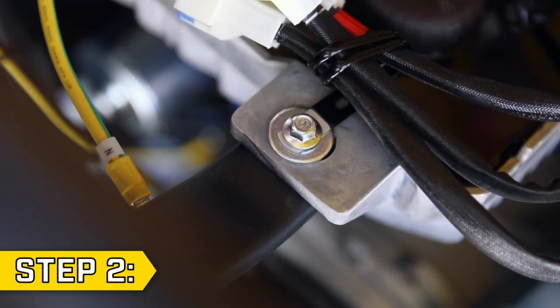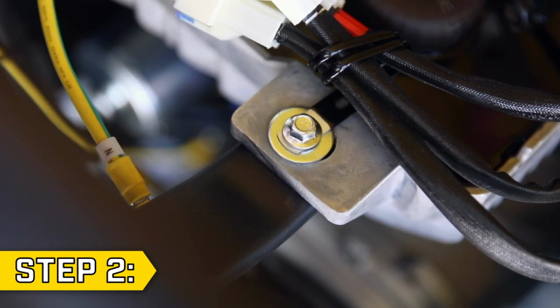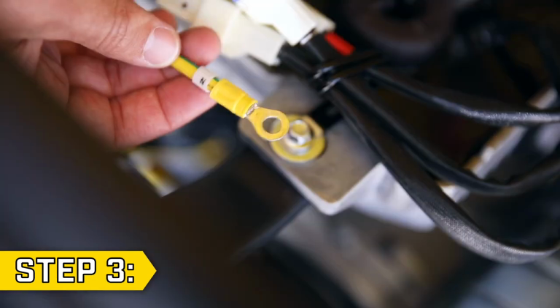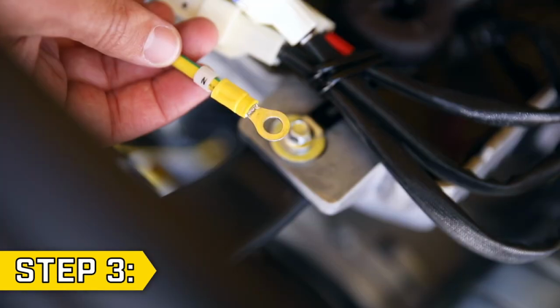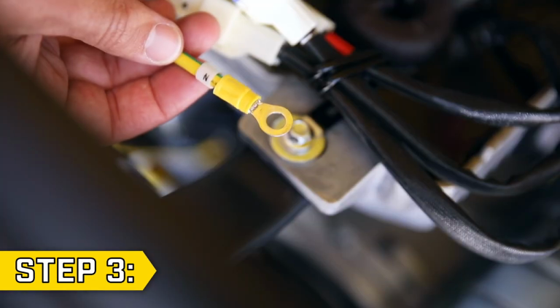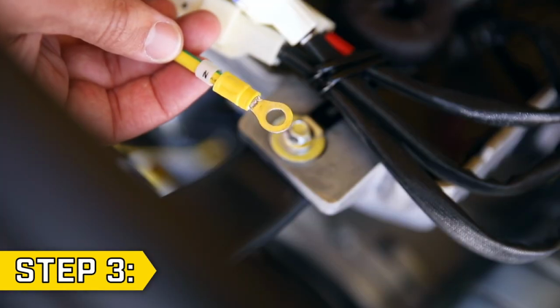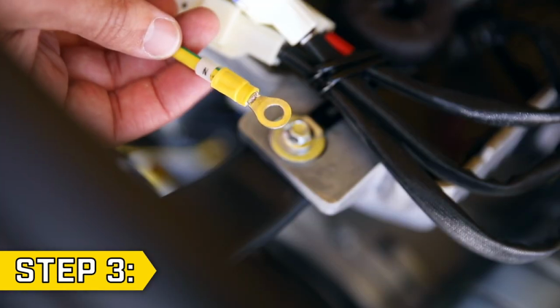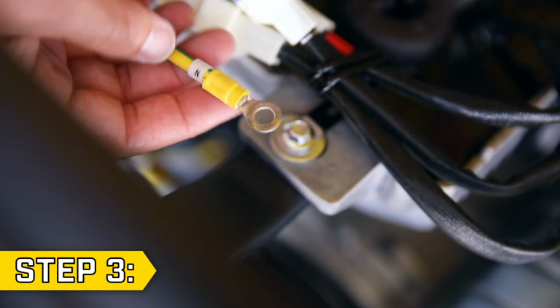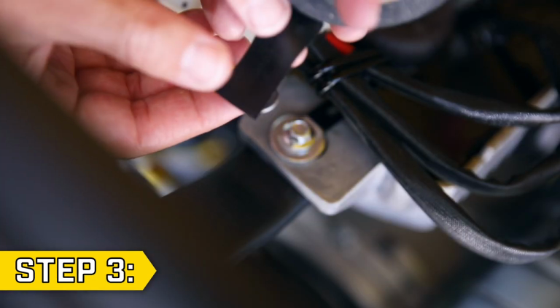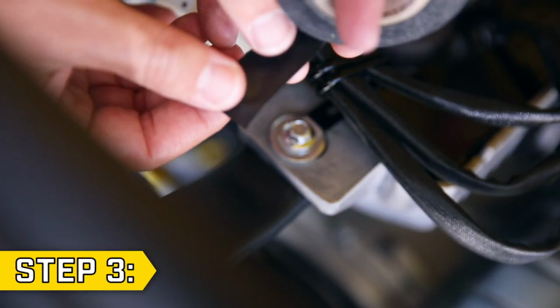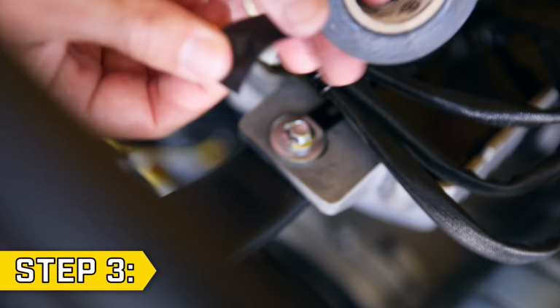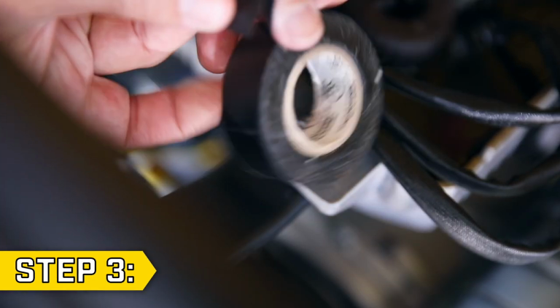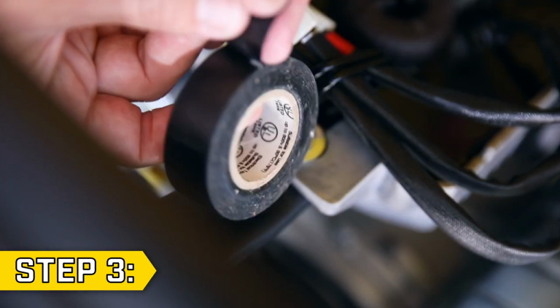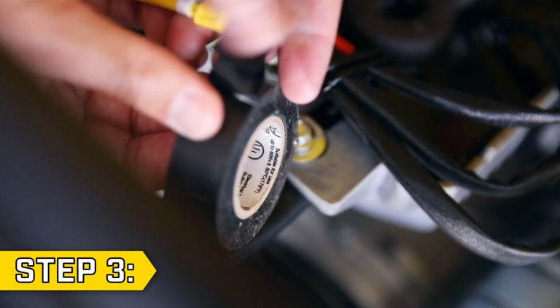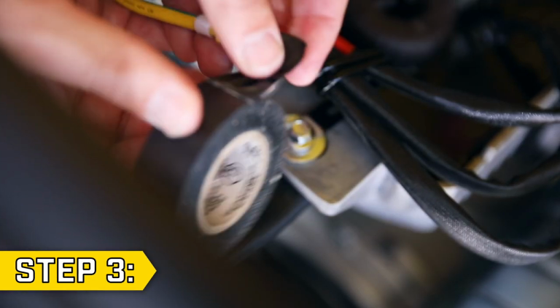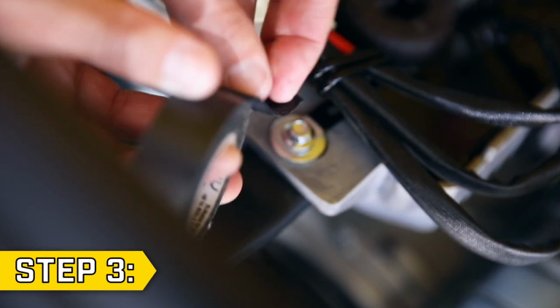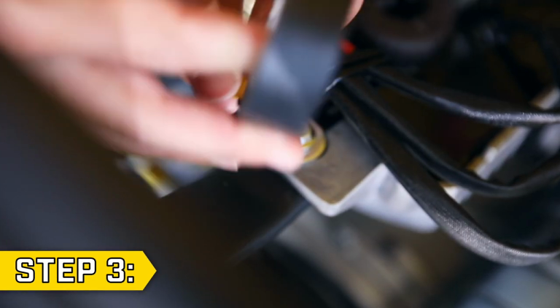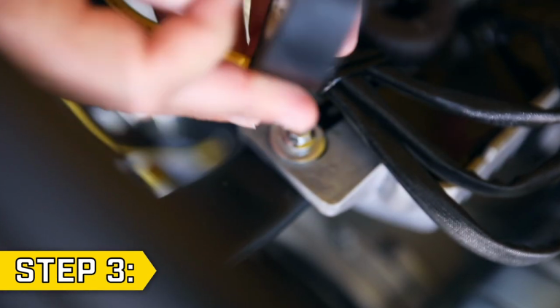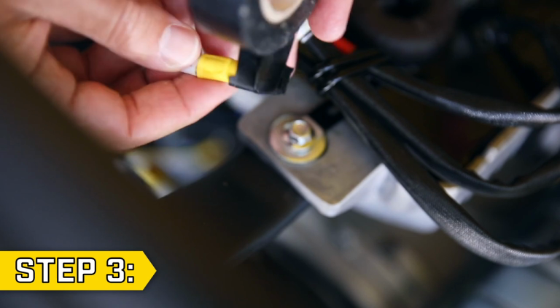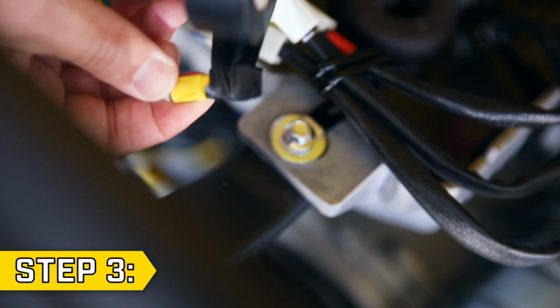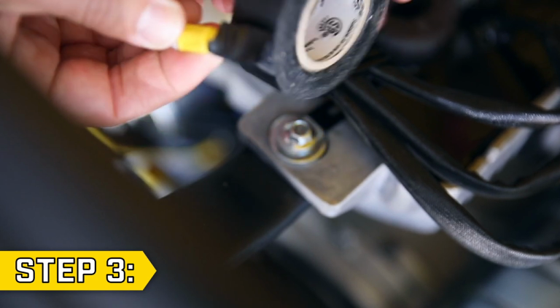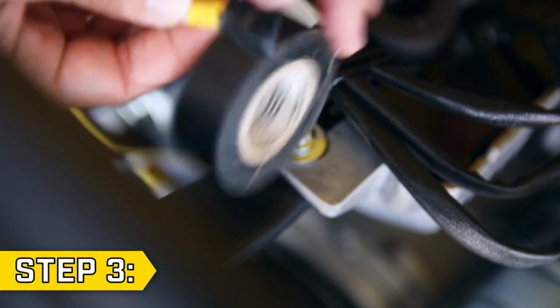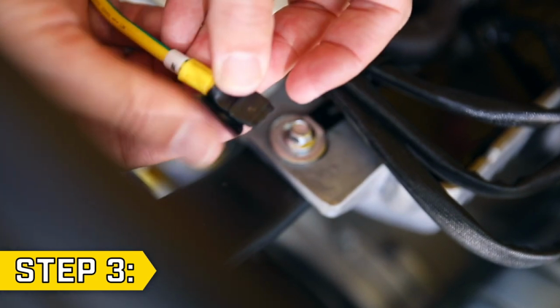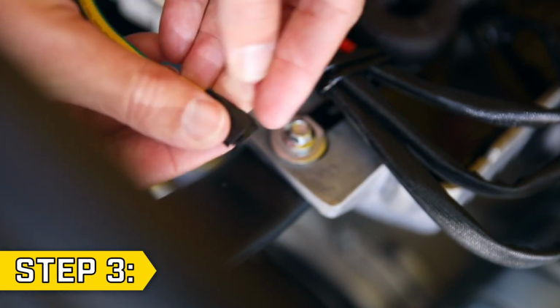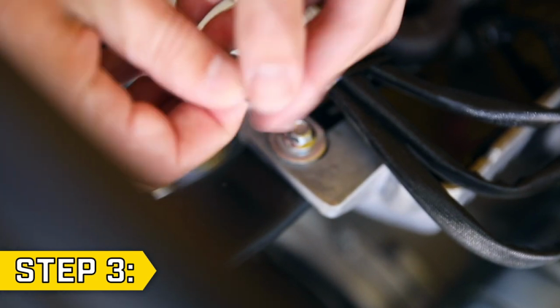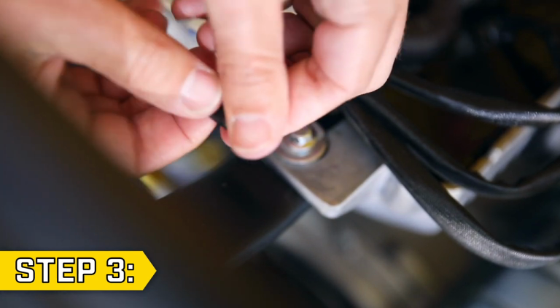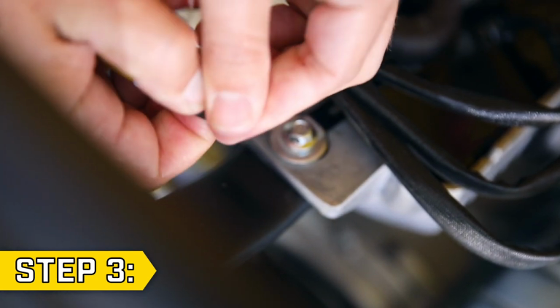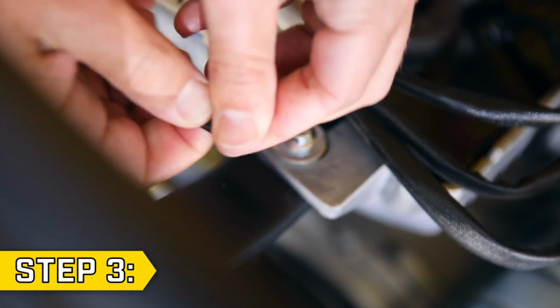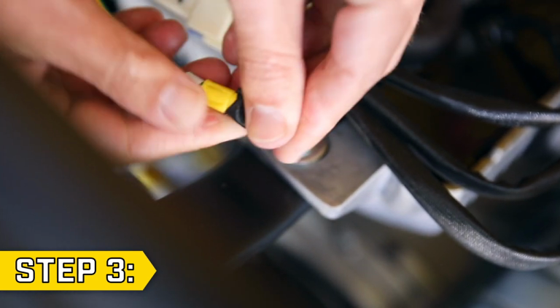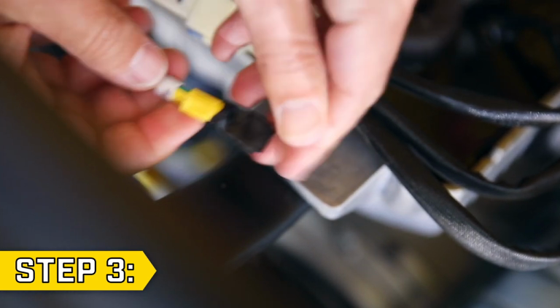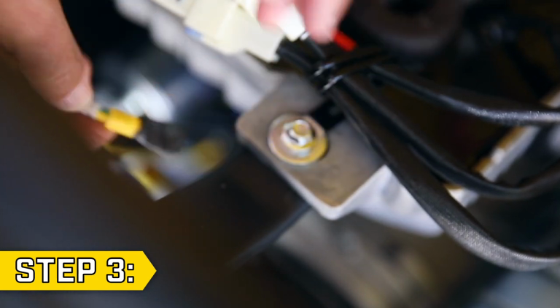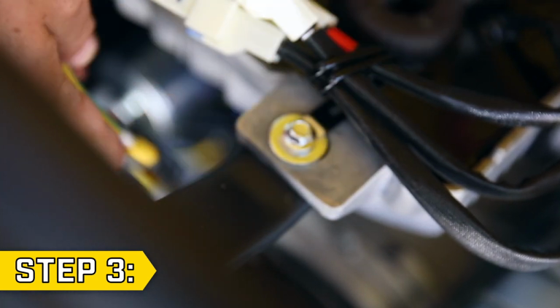Step 3. Completely cover the end of the wire with electrical tape so it won't come into contact with anything else behind the panel.